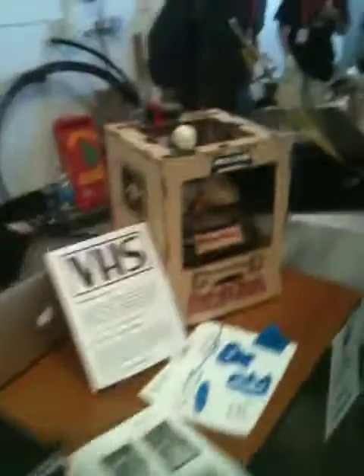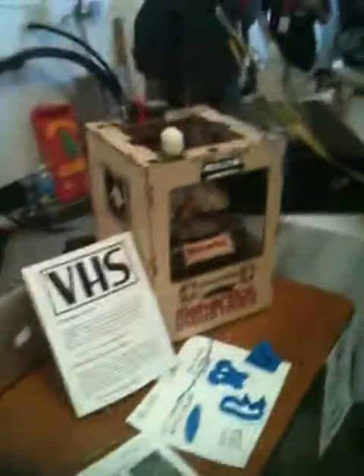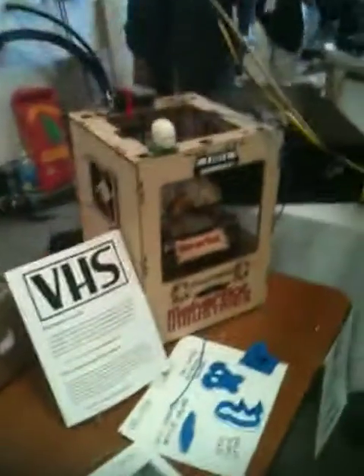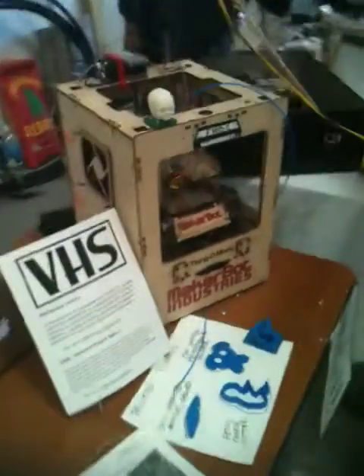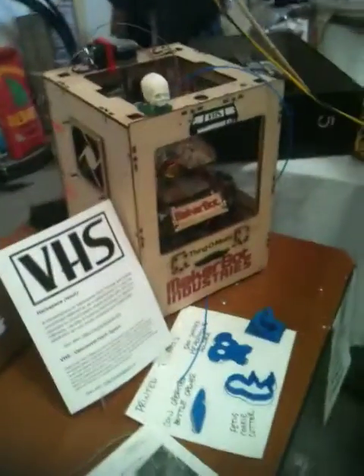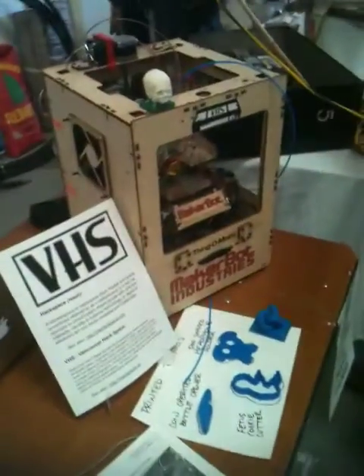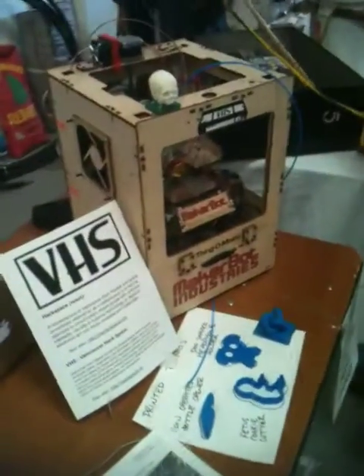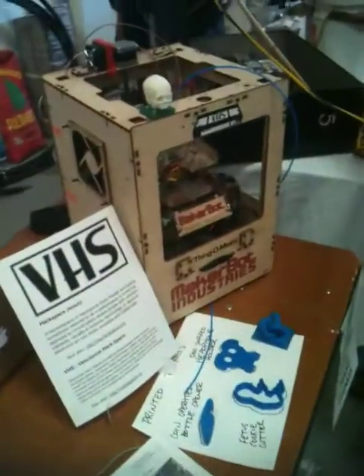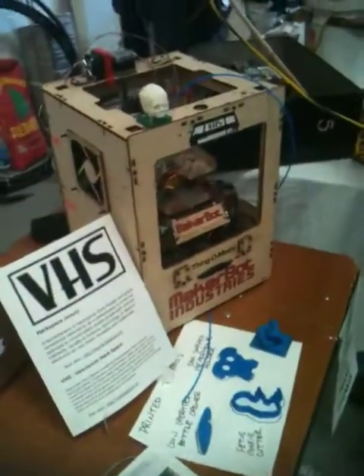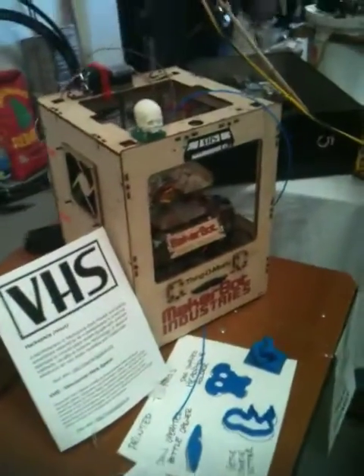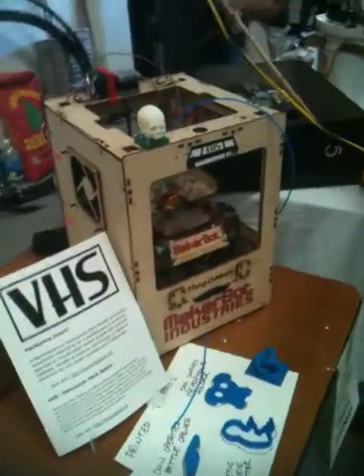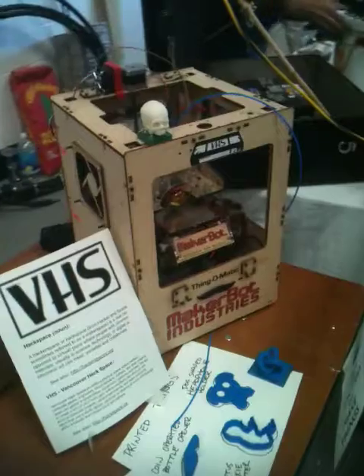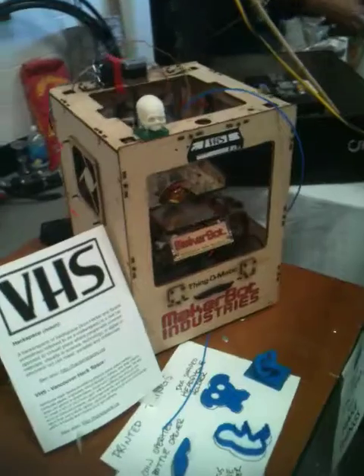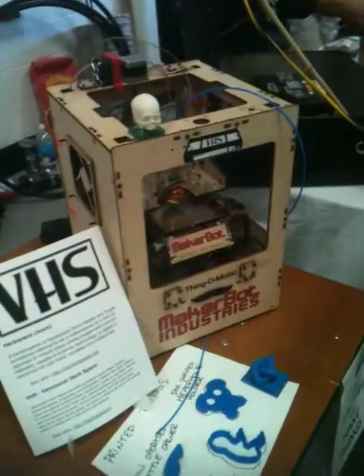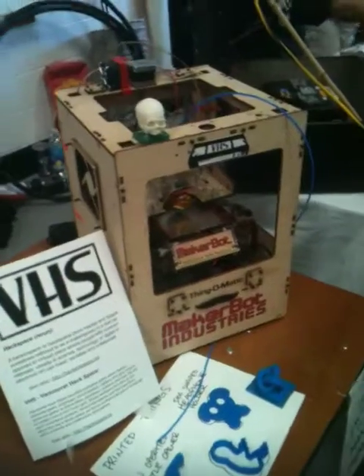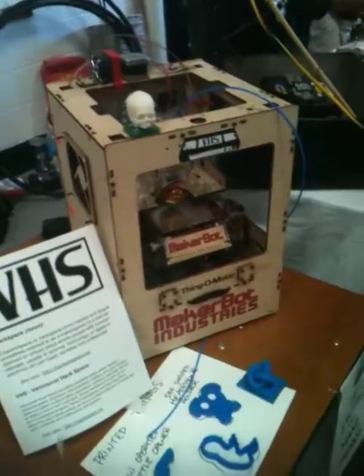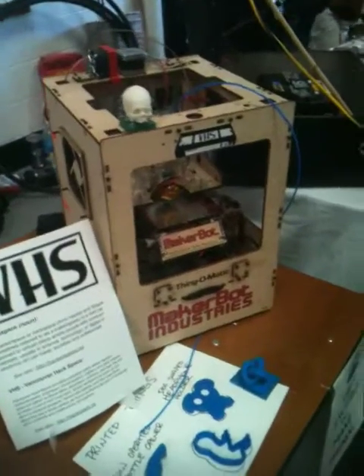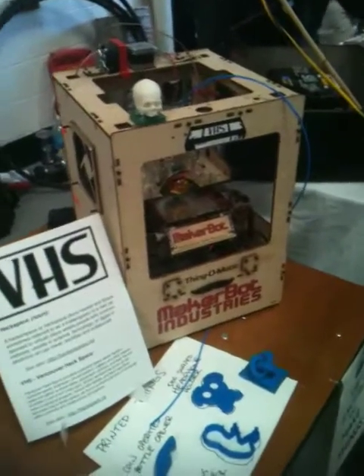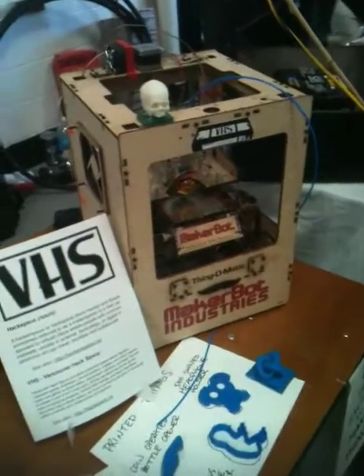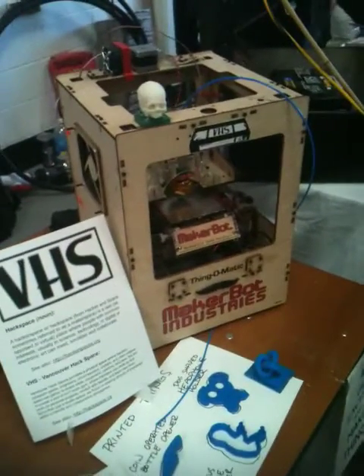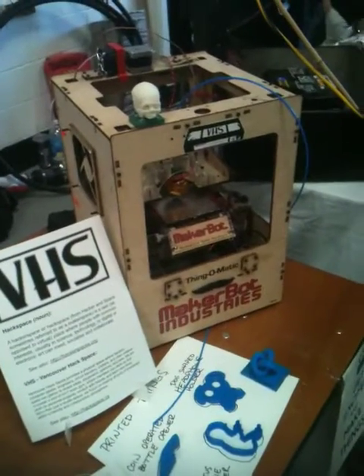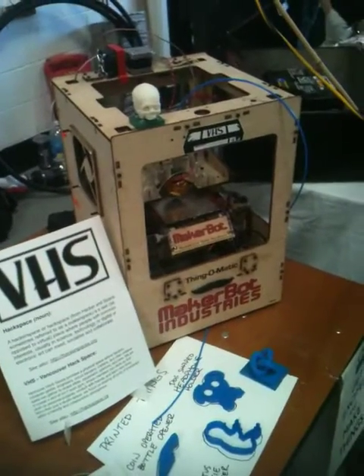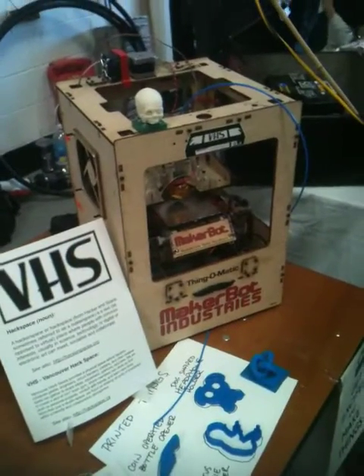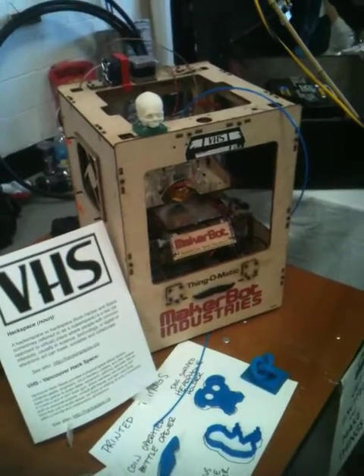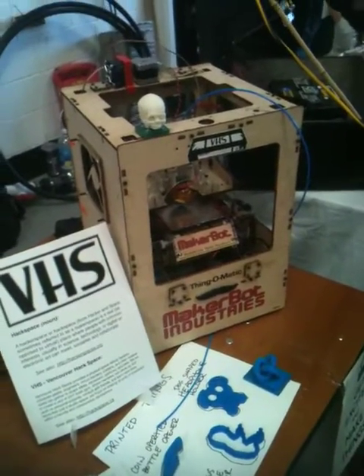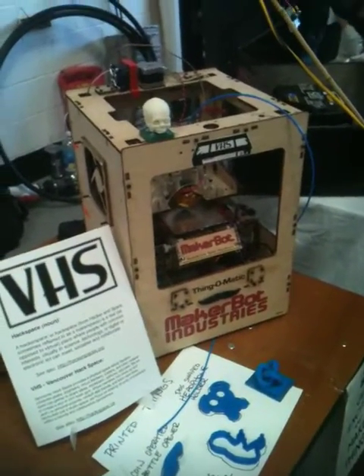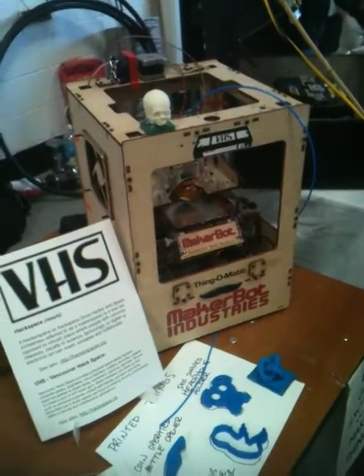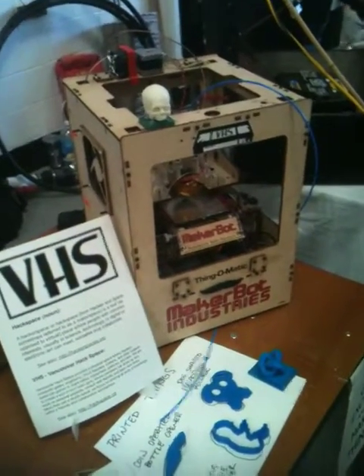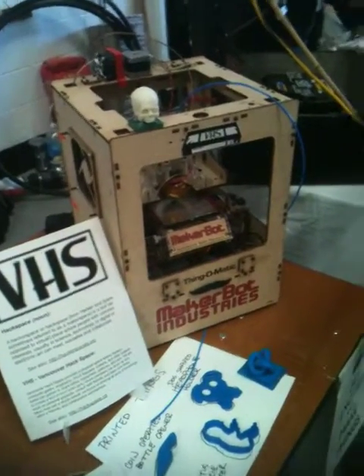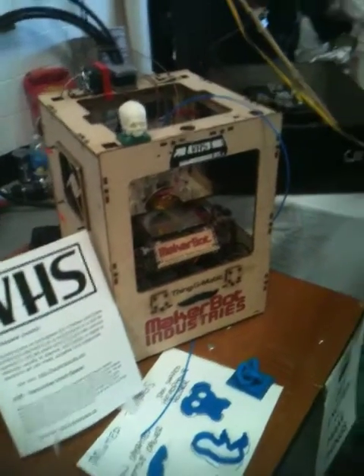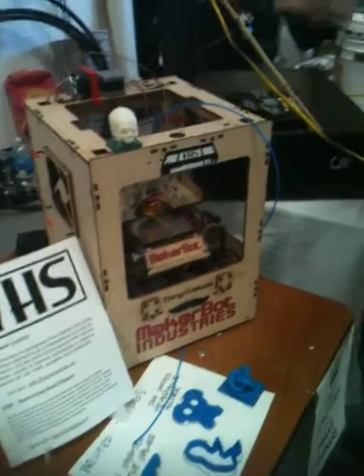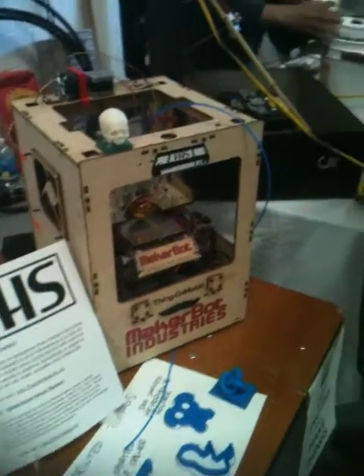This is a MakerBot, and I want to build a bigger version of the same thing. Let's take a look, shall we?